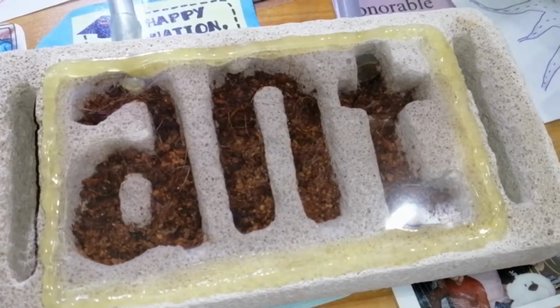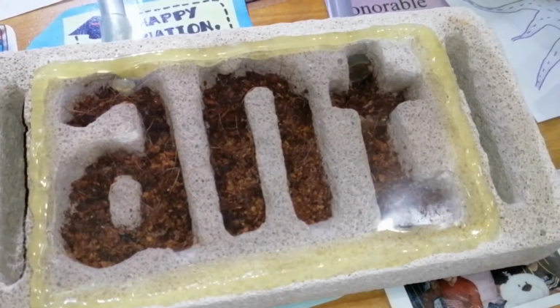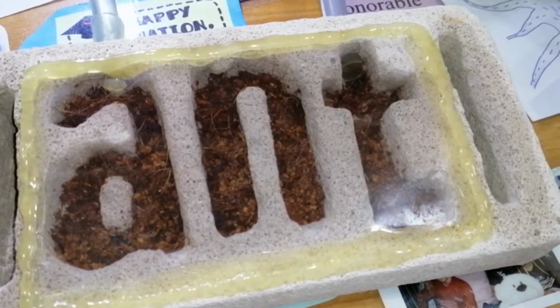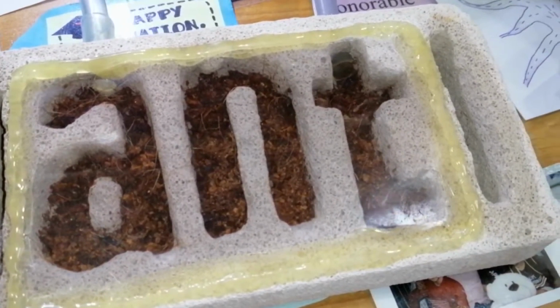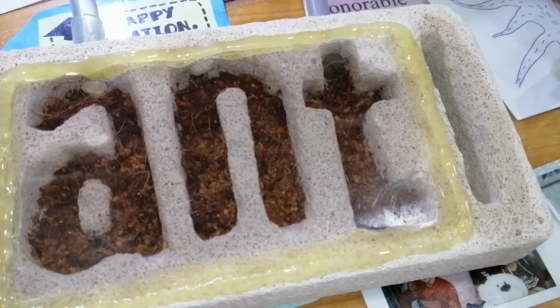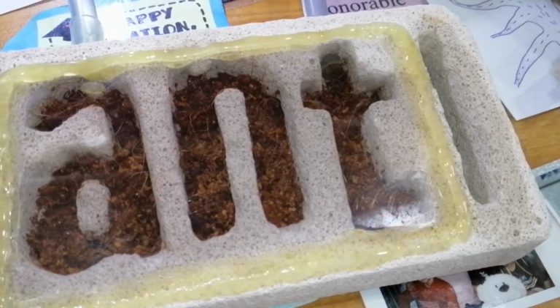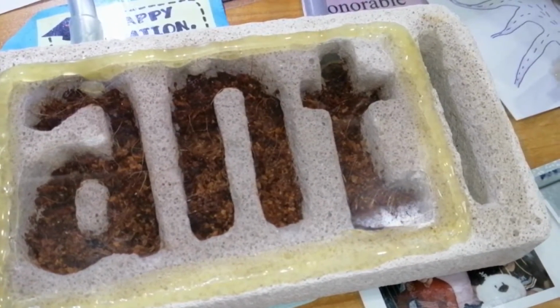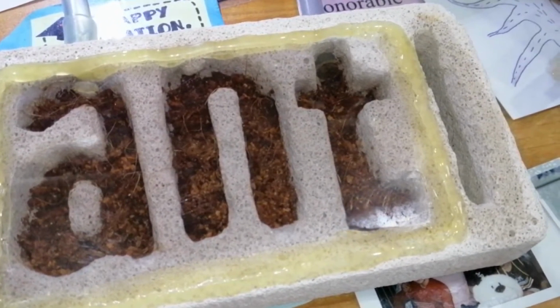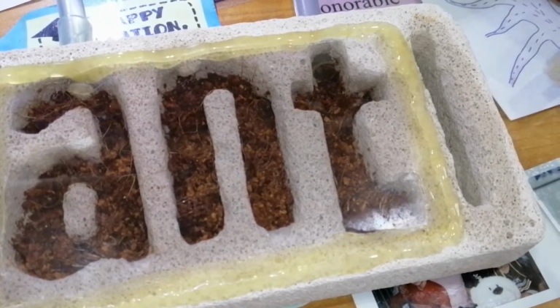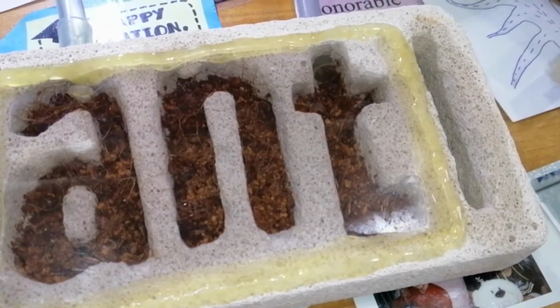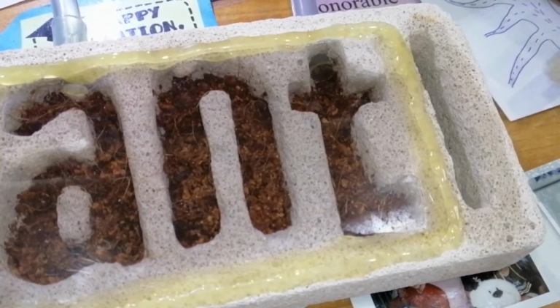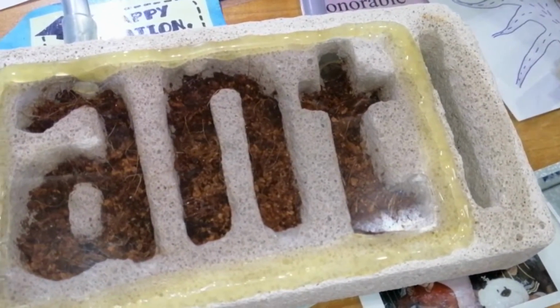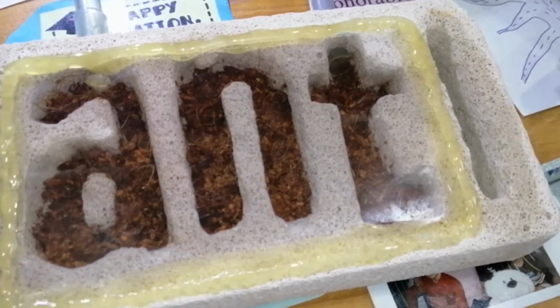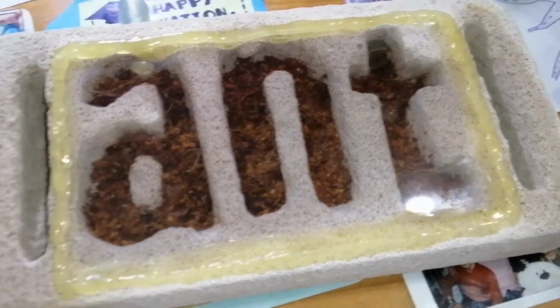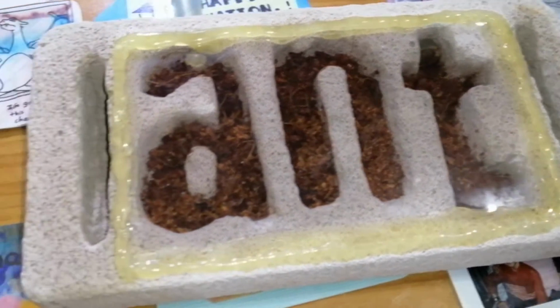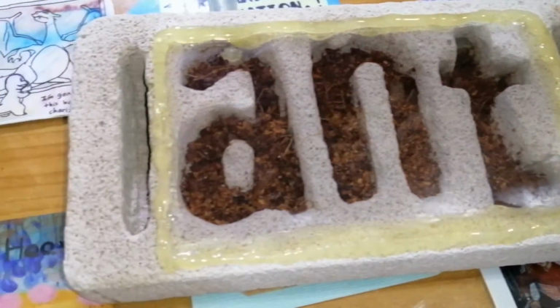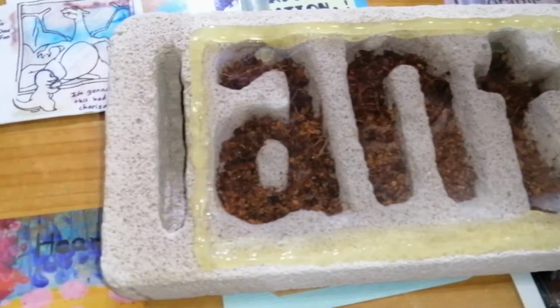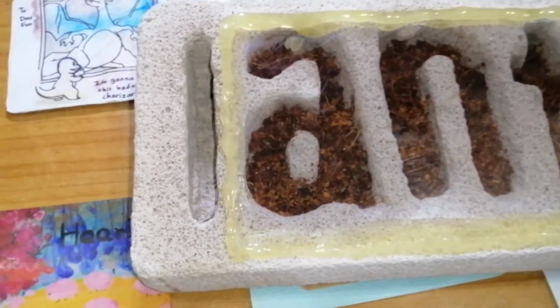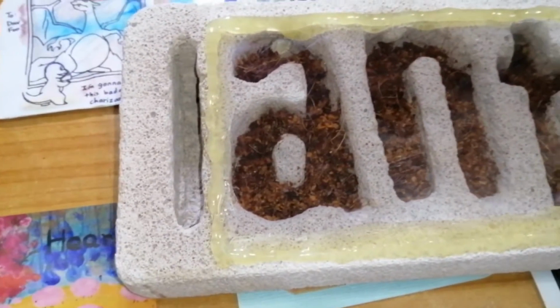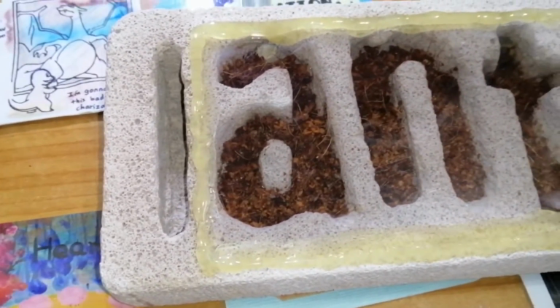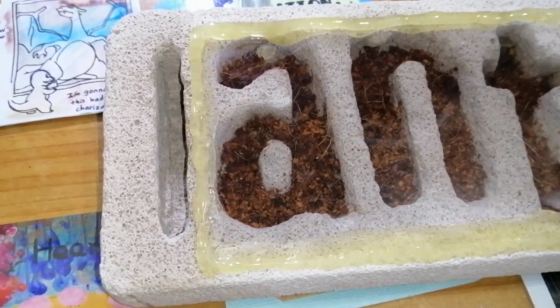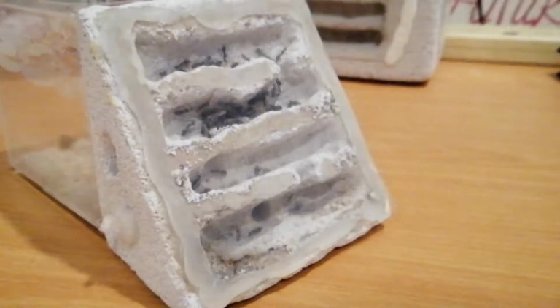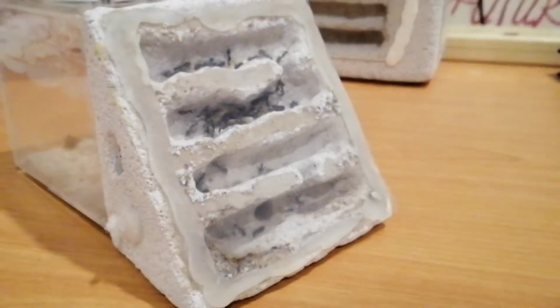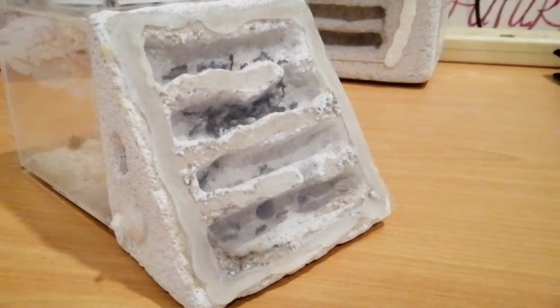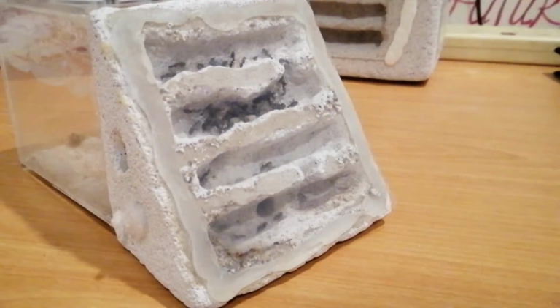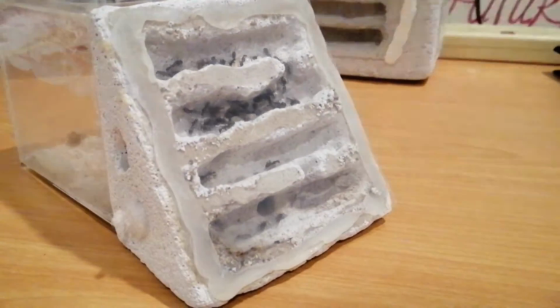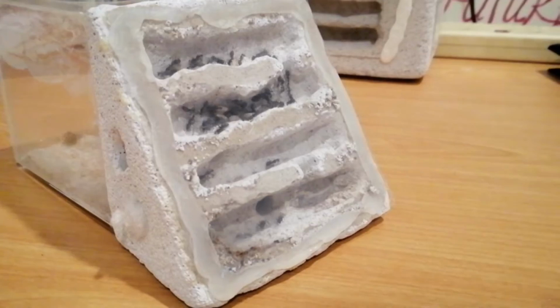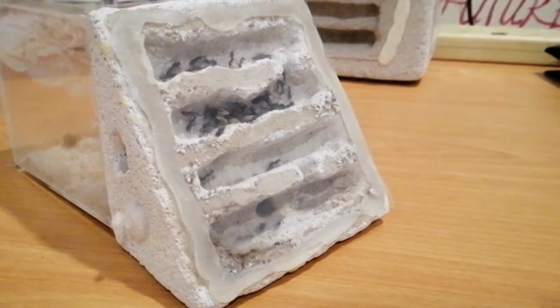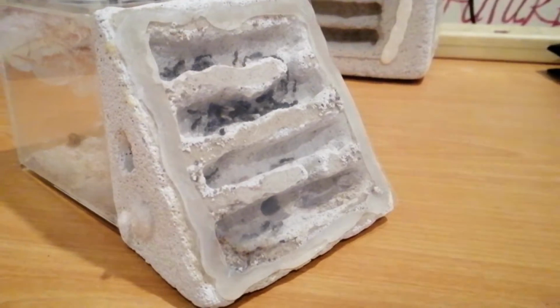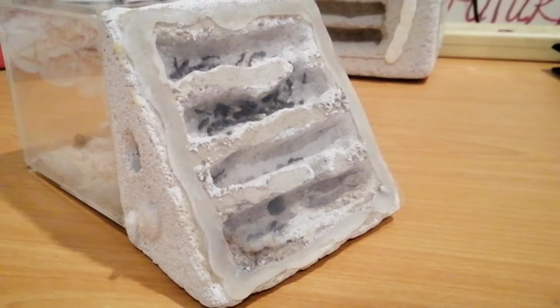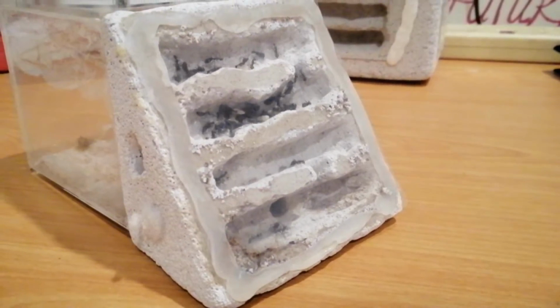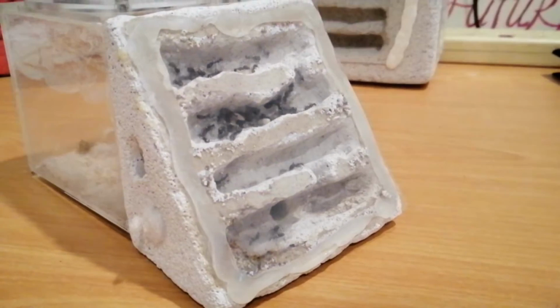In this video I'm going to show you how to make a white tong formicarium.